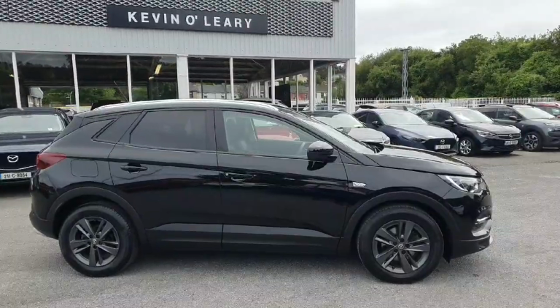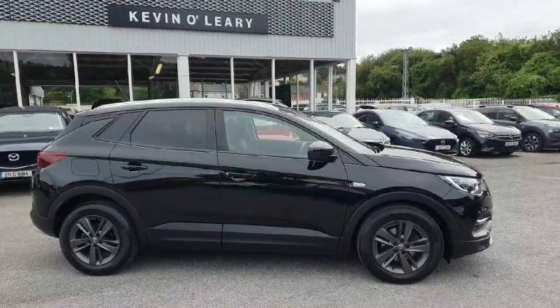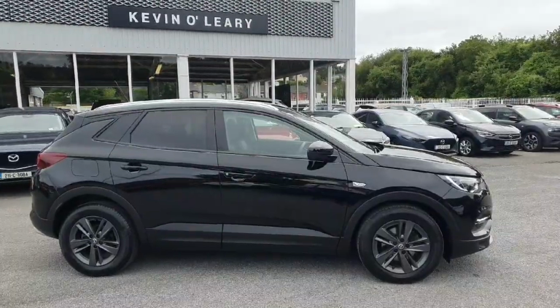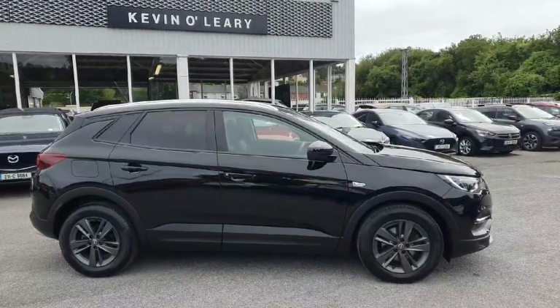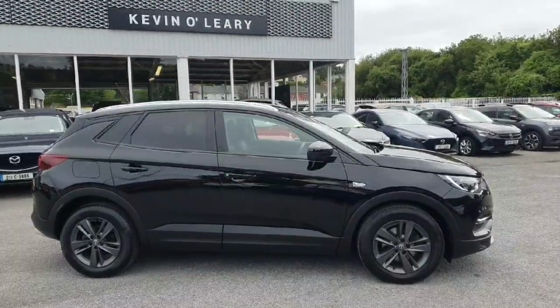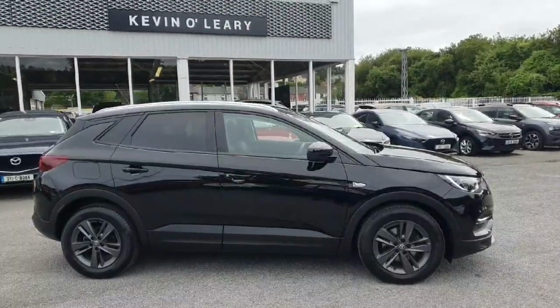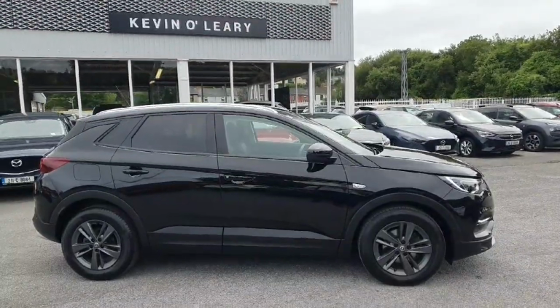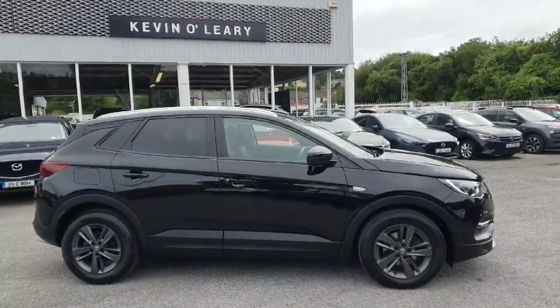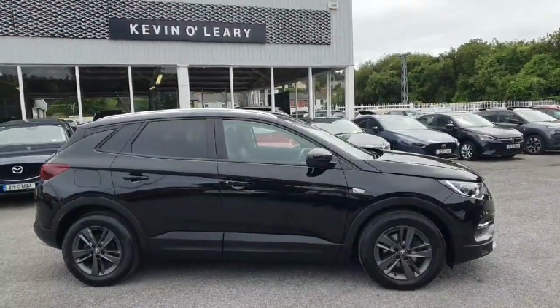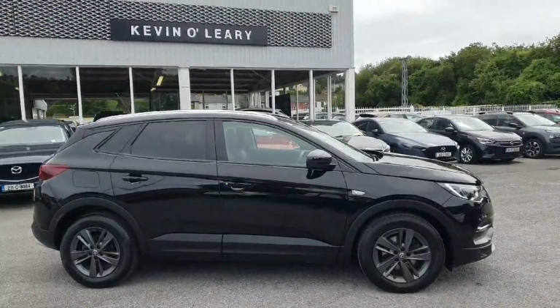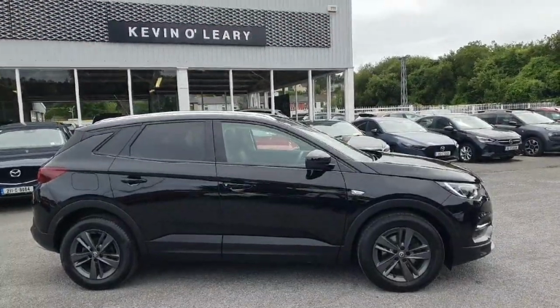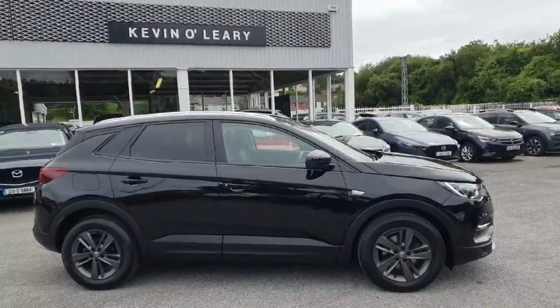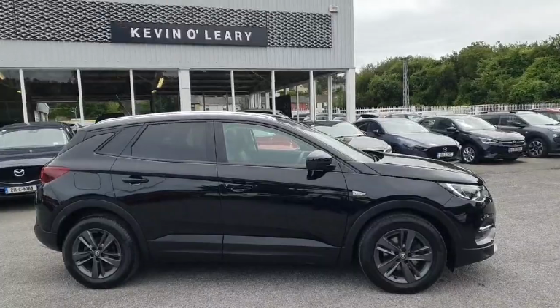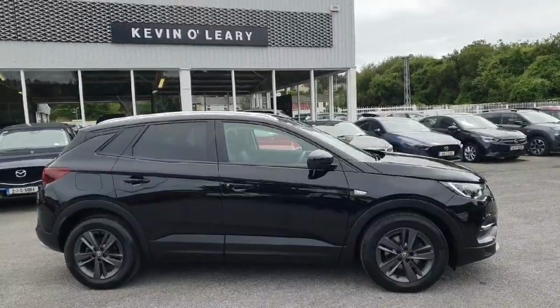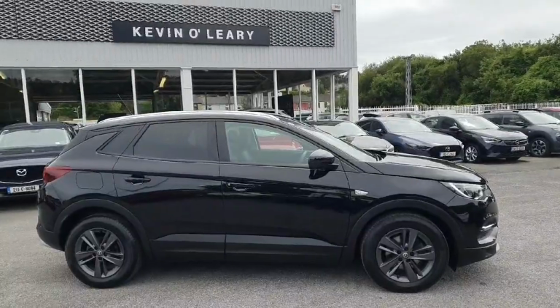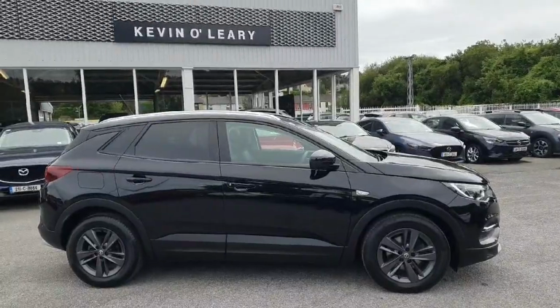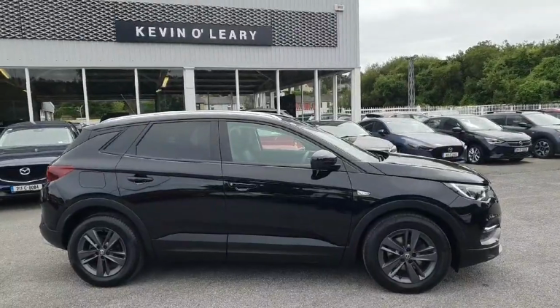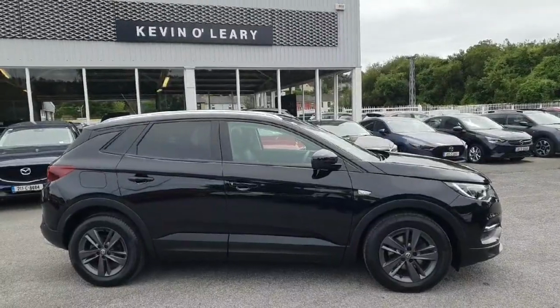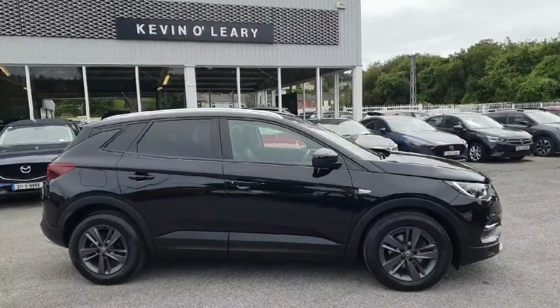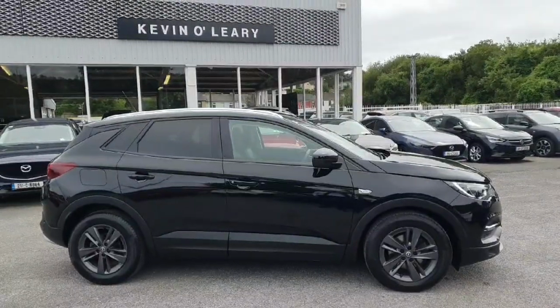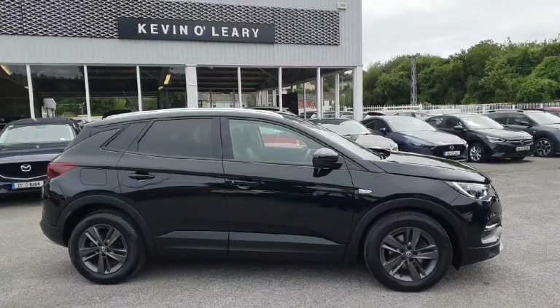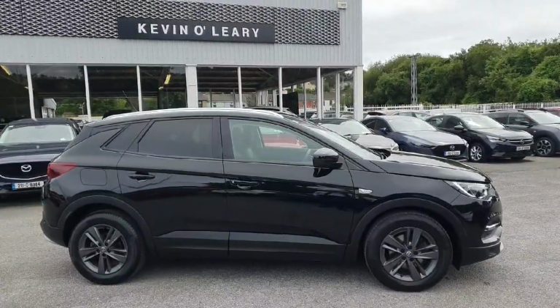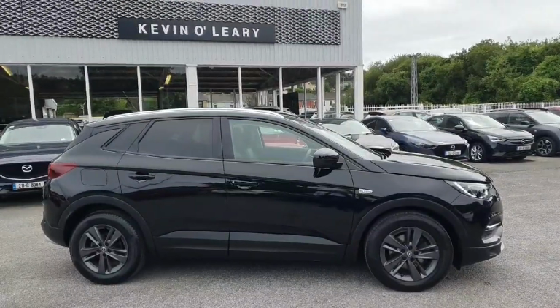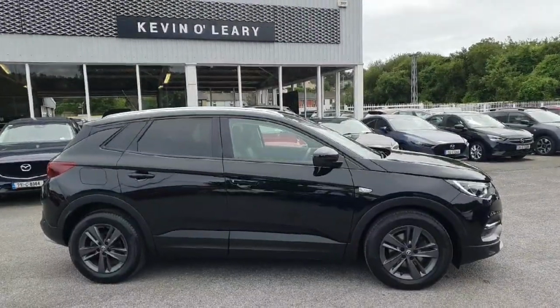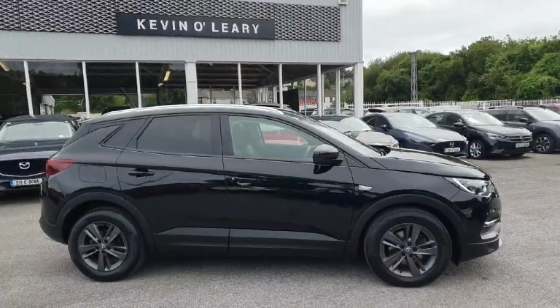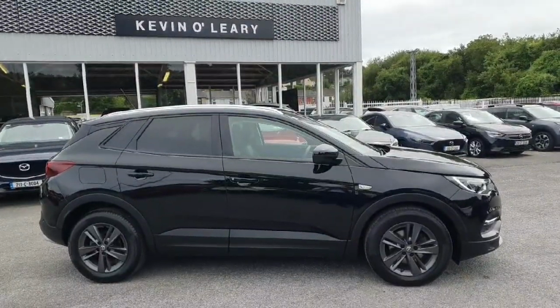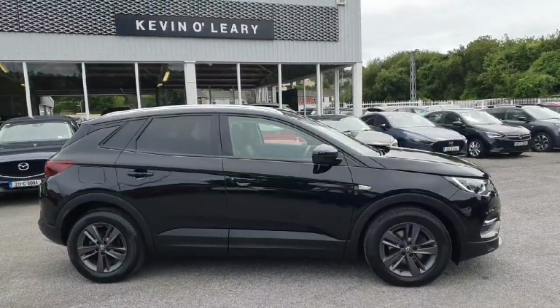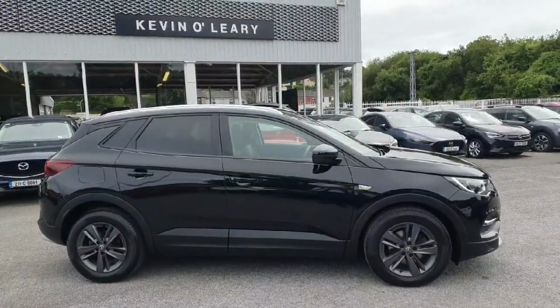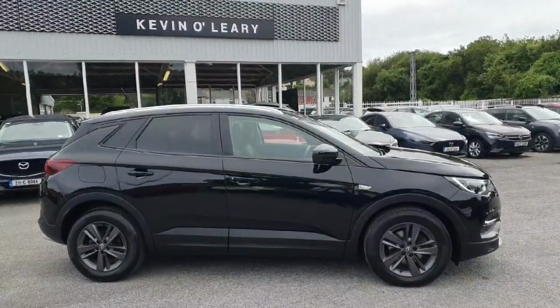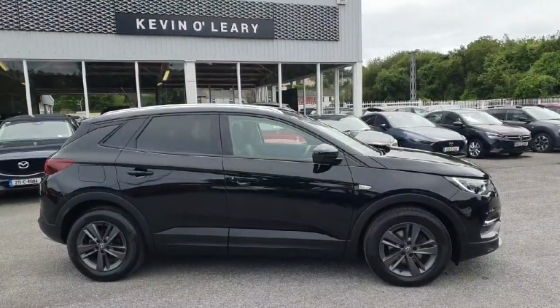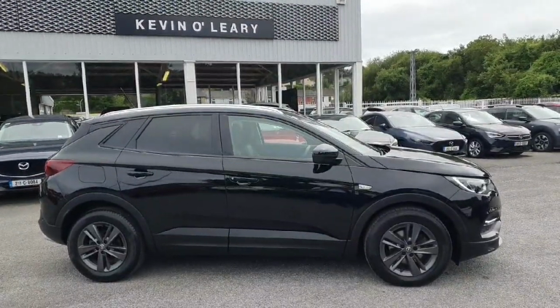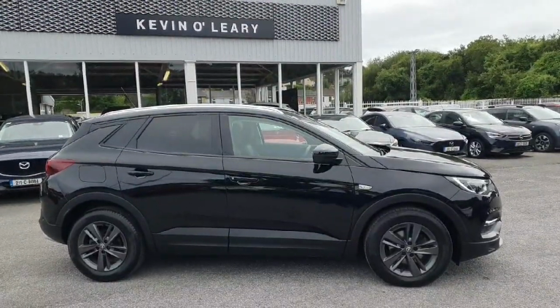This Opel Grandland is available here at Kevin O'Leary's Bandon with low rate finance and no deposit finance.